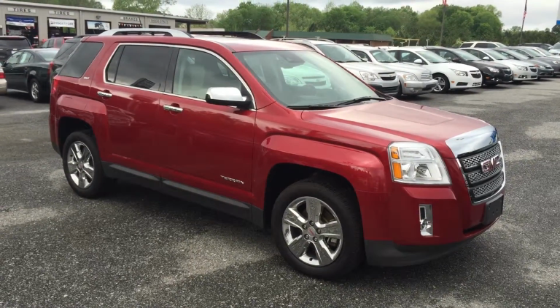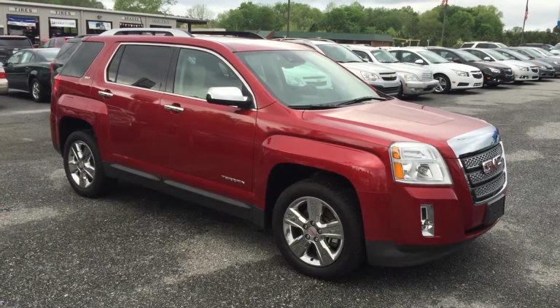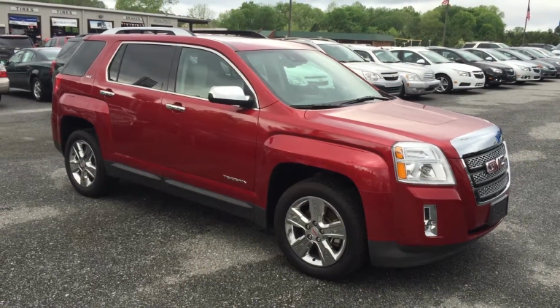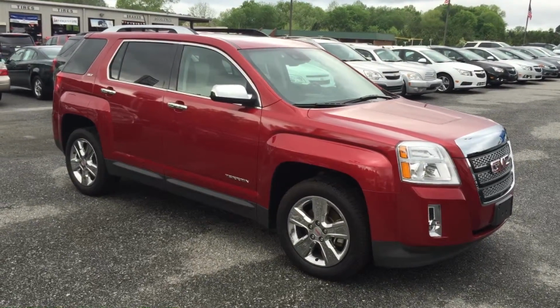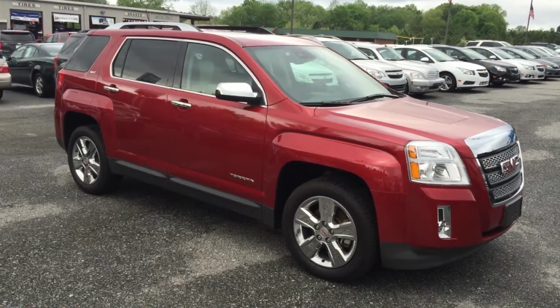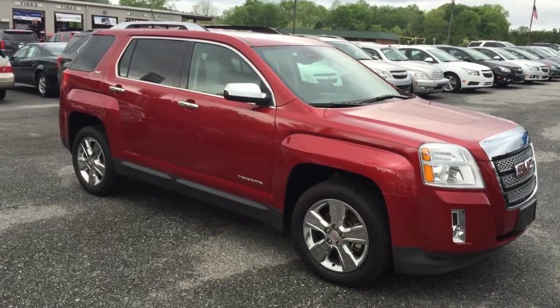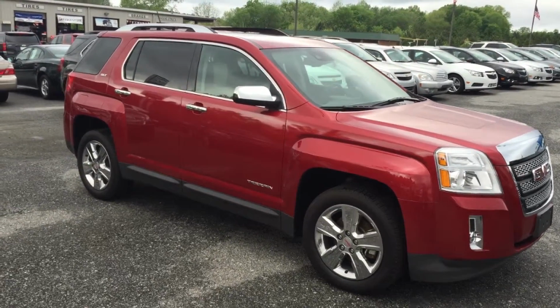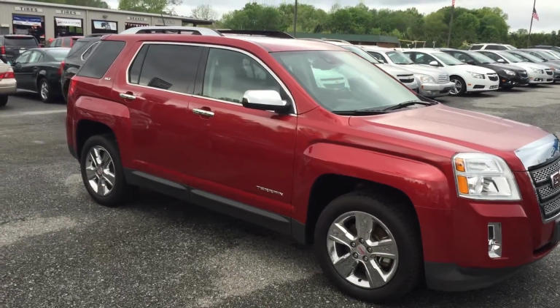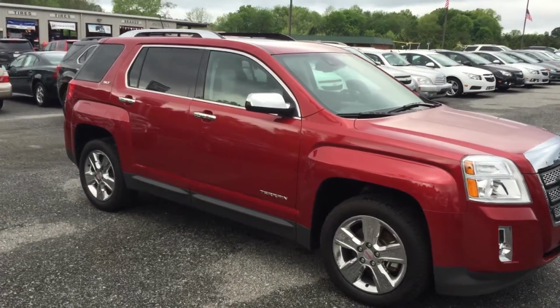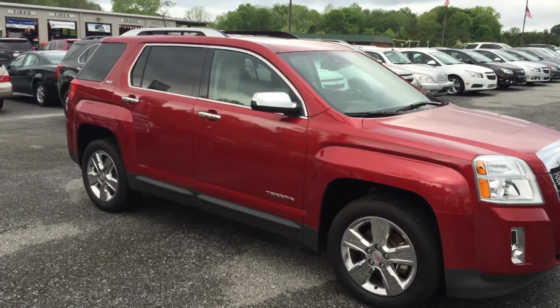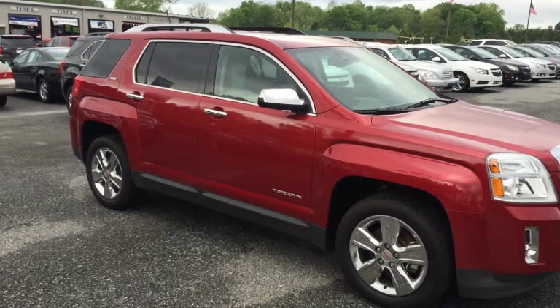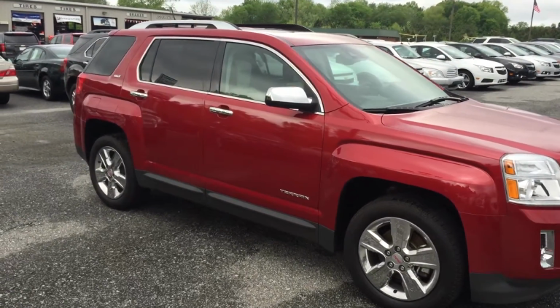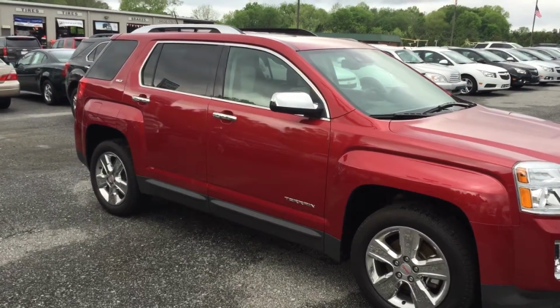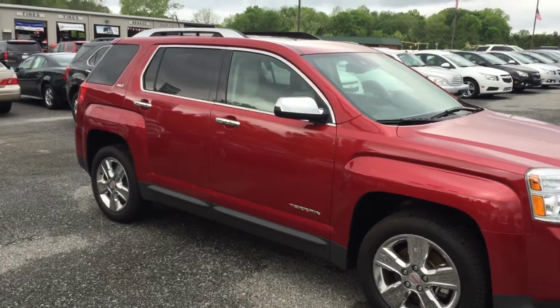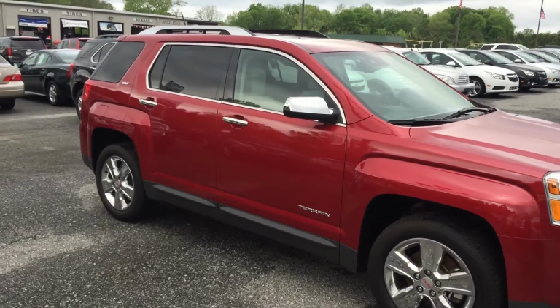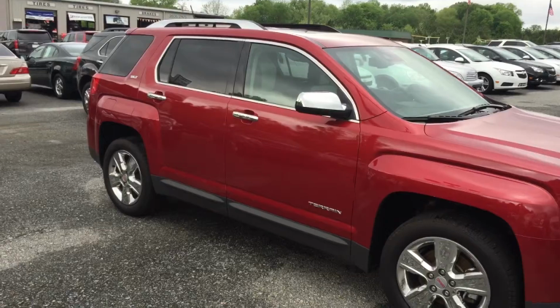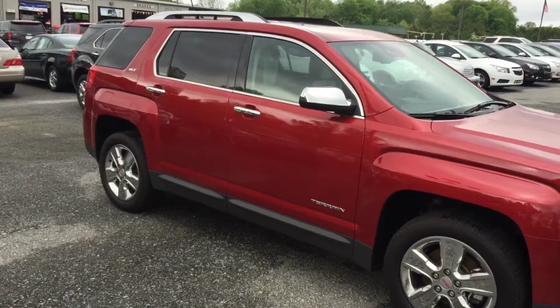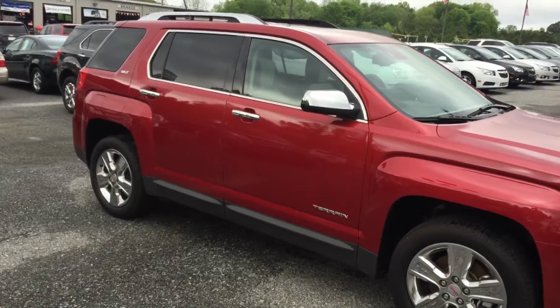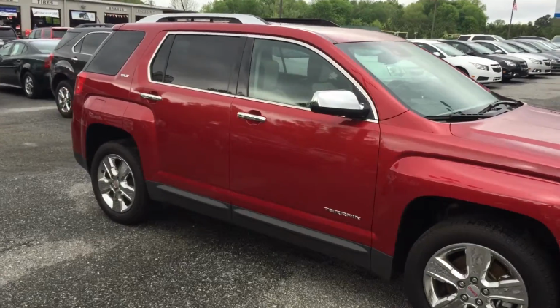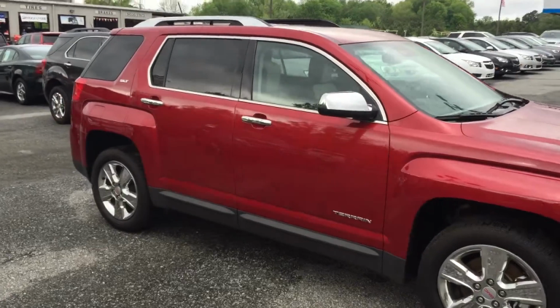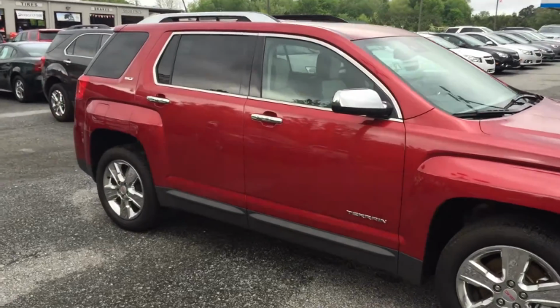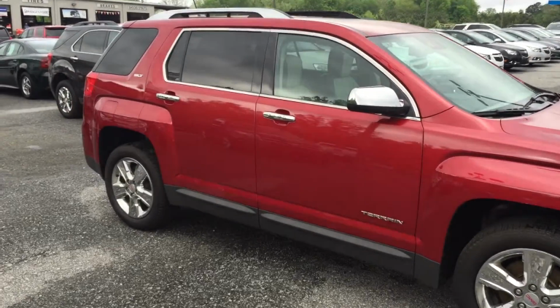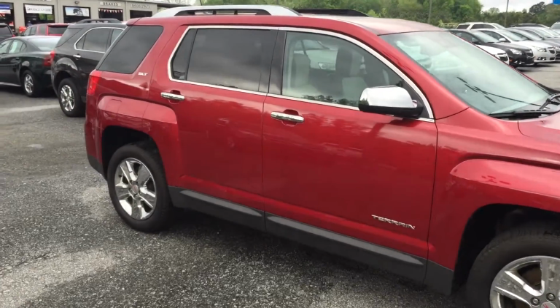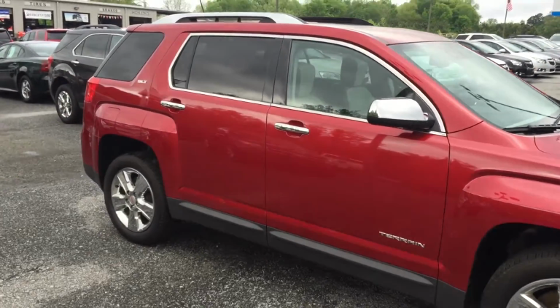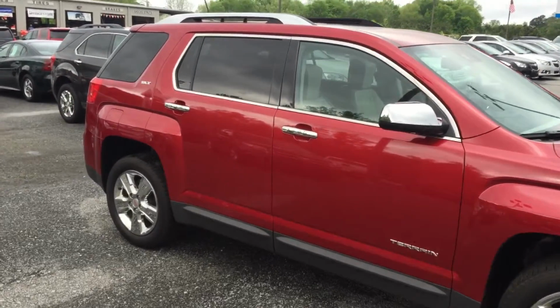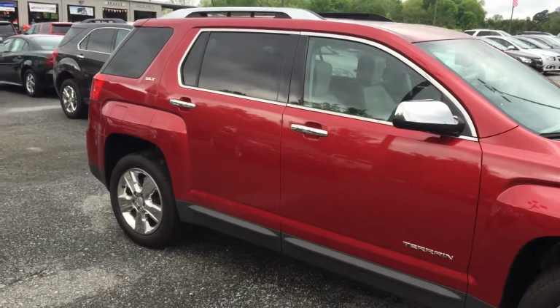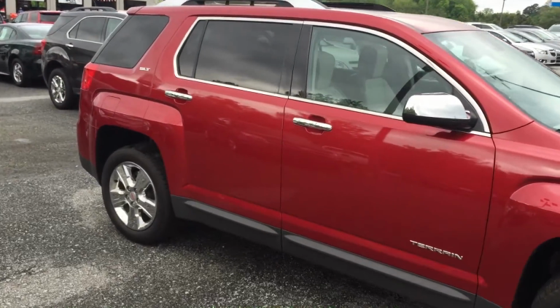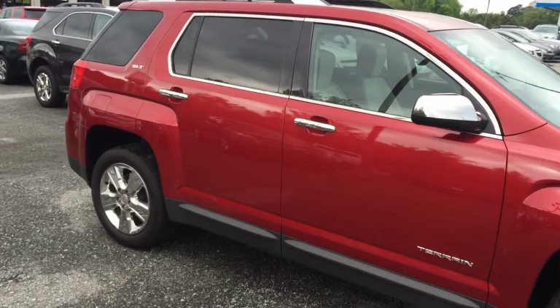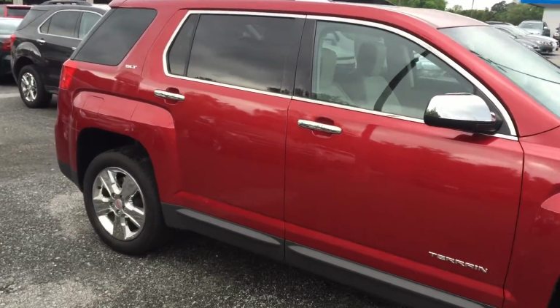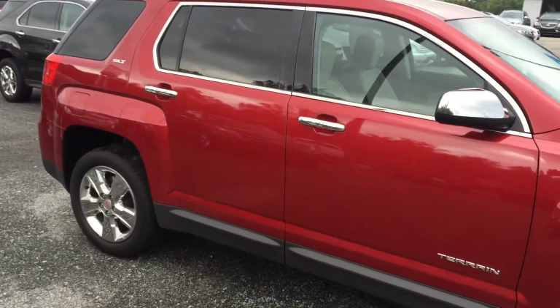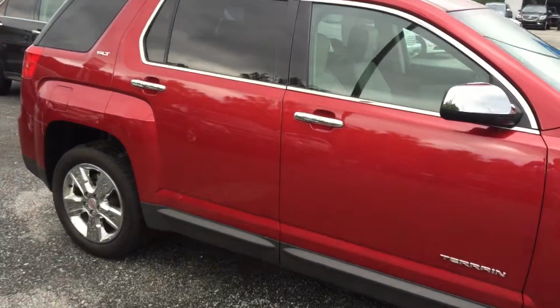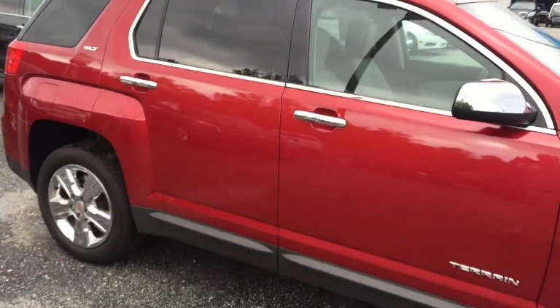Hey Jason, this is Brandon Wright over at Green River Chevrolet. I'm going to show you the GMC Terrain that you had inquired about.